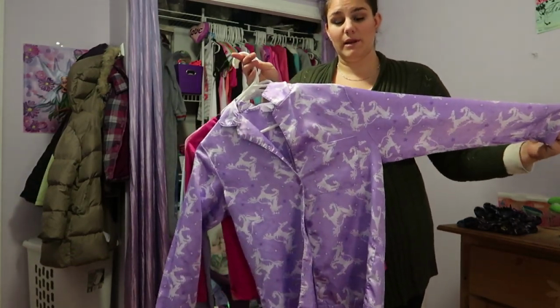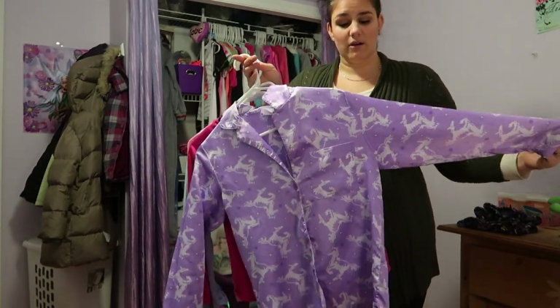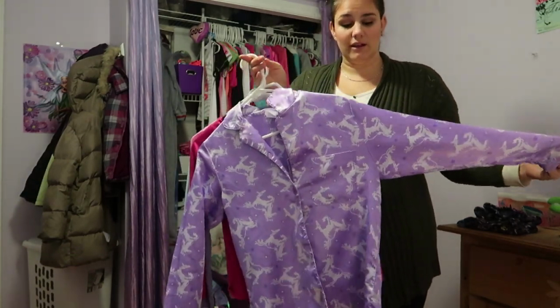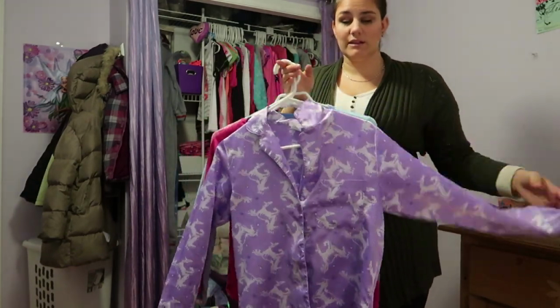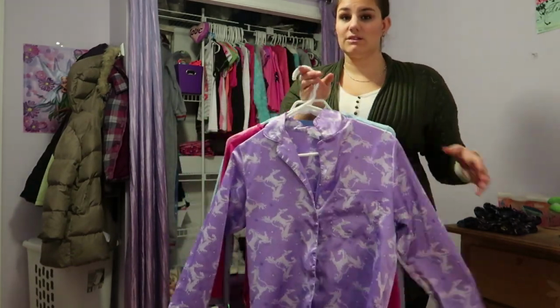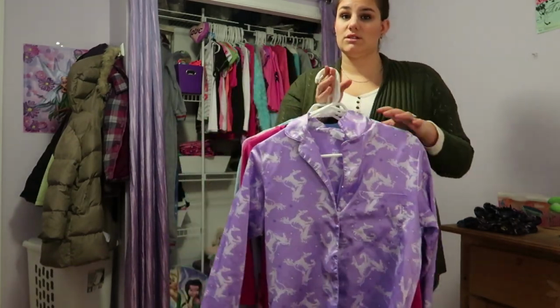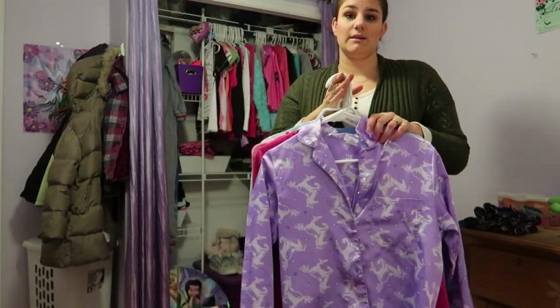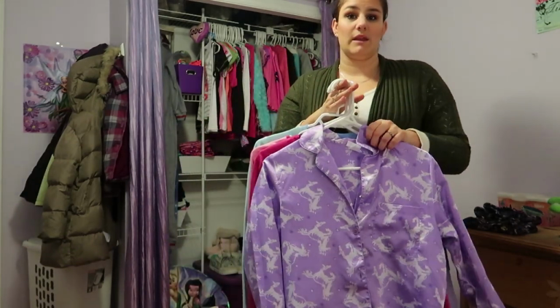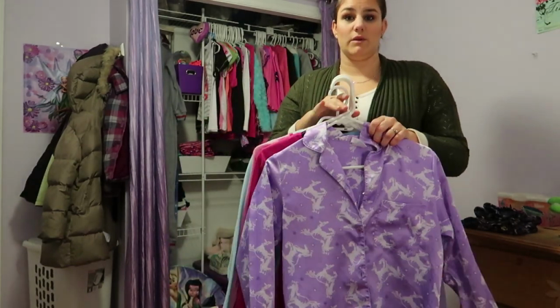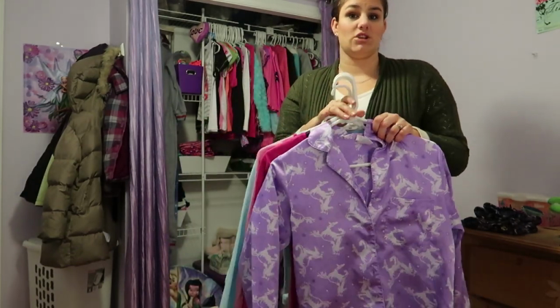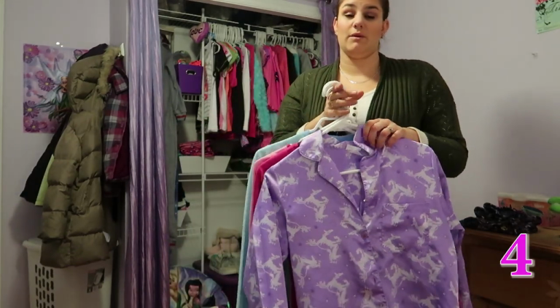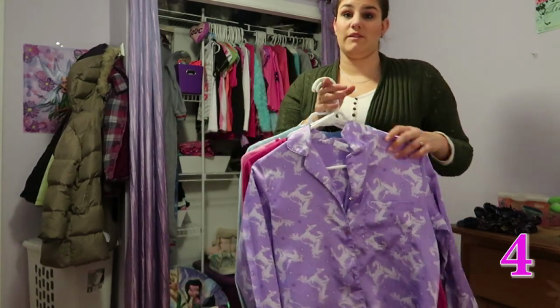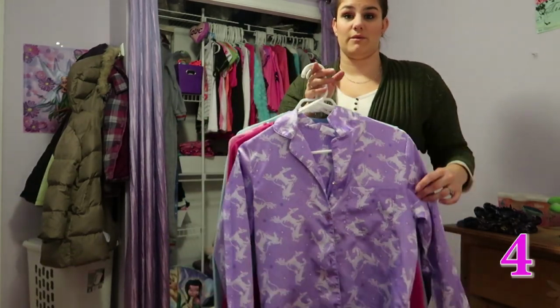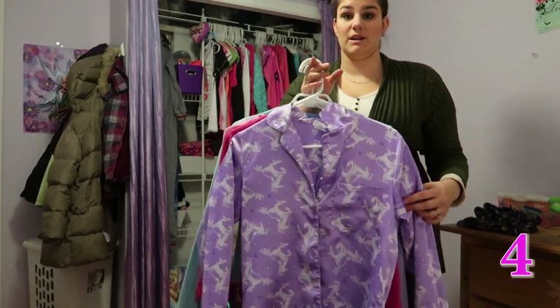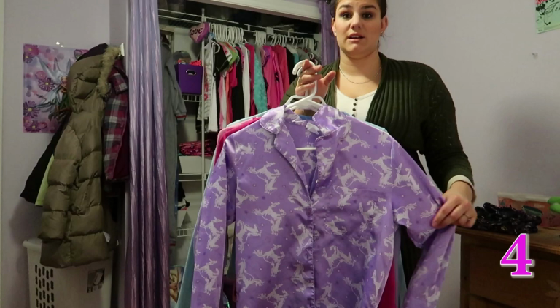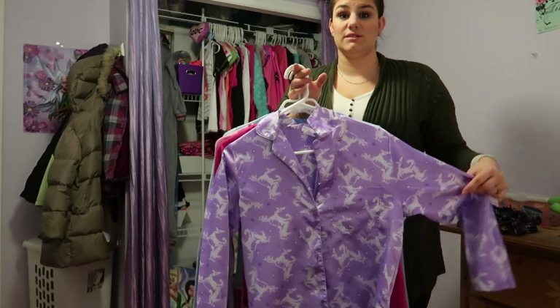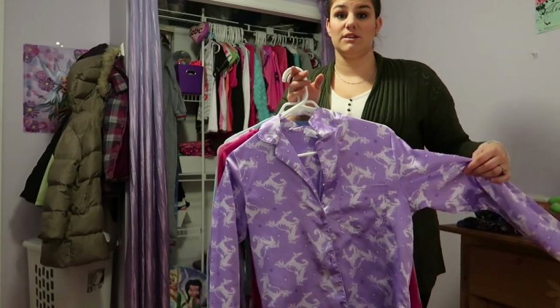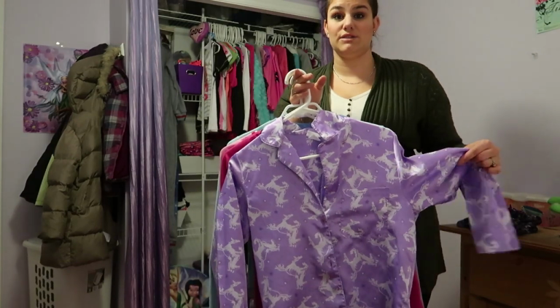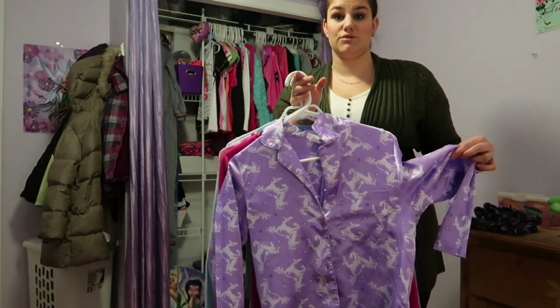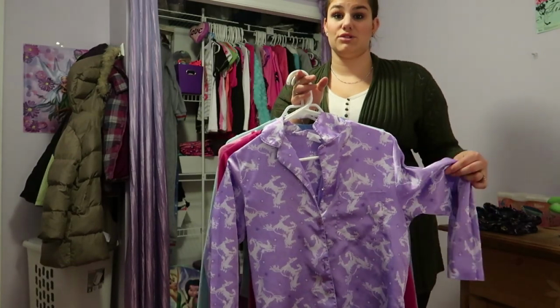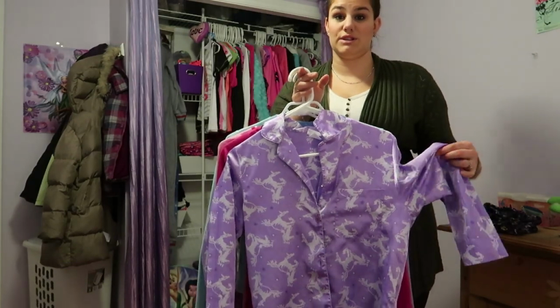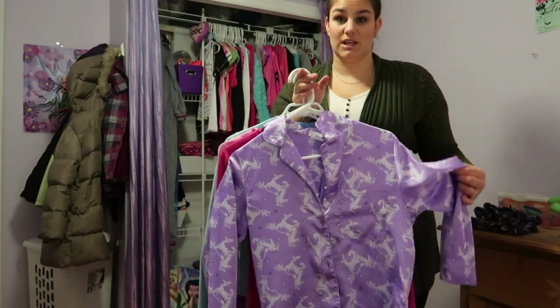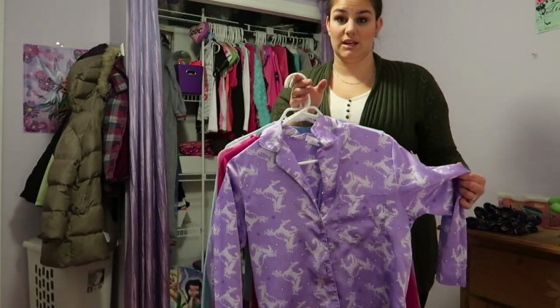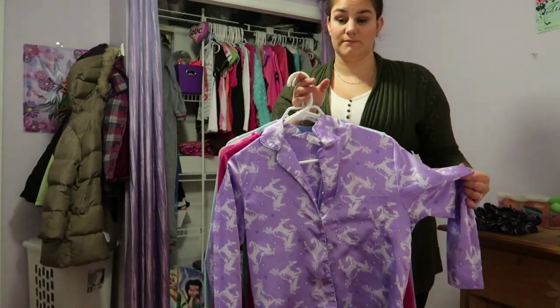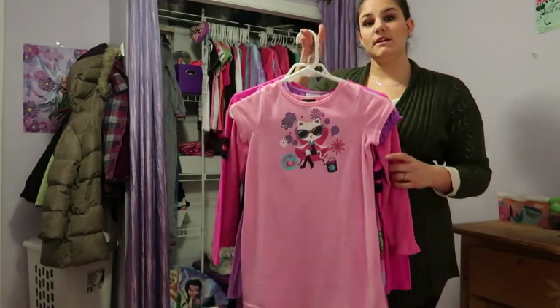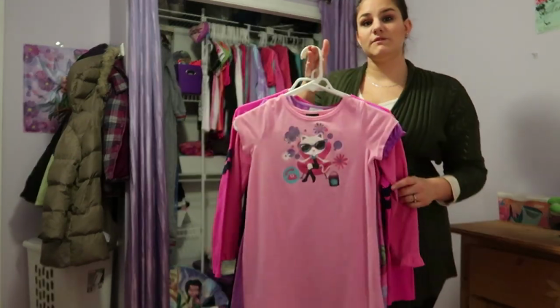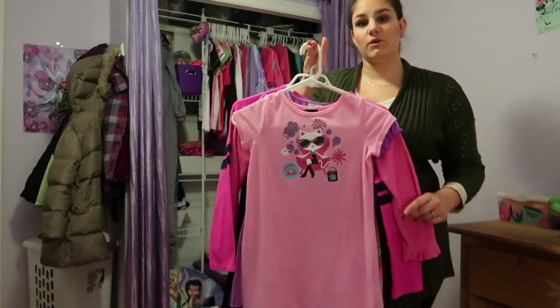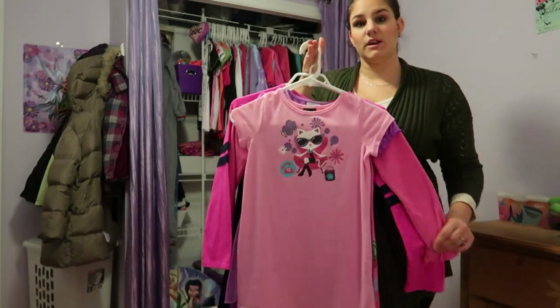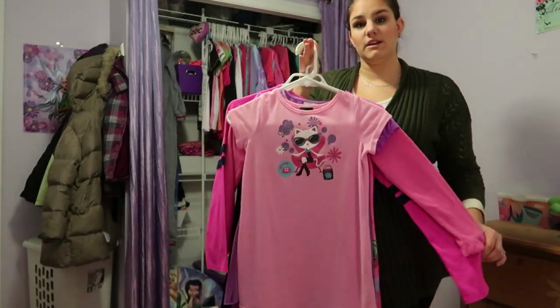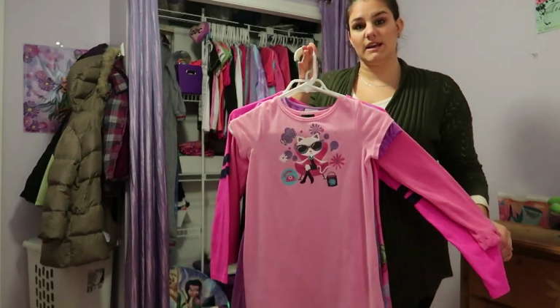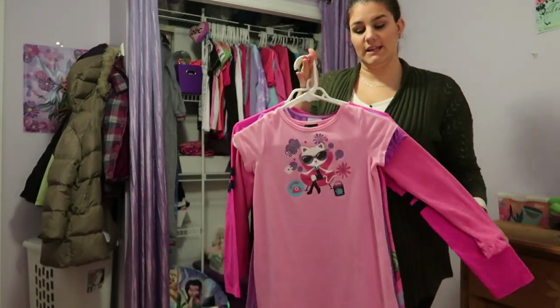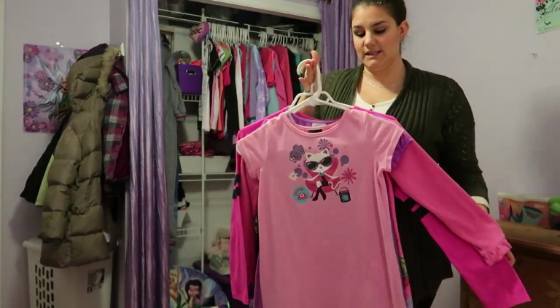Then we have another button-up but in a silk material, and silk has zero stretch to it, so this is something we tend to shy away from — even though it has the button-up style and even with larger arms on it. There's just no stretch in it.